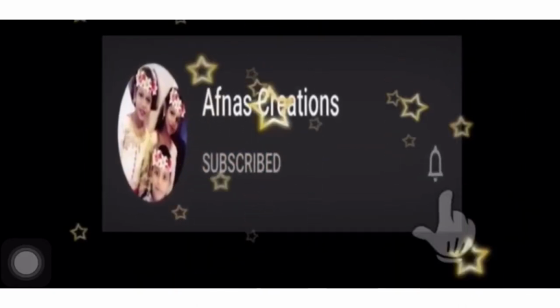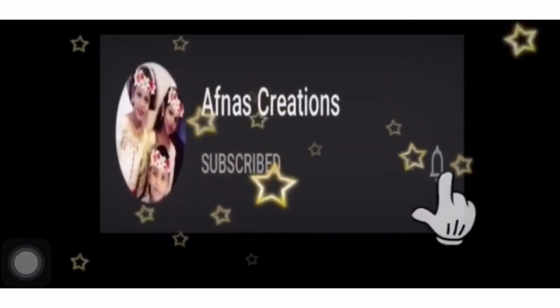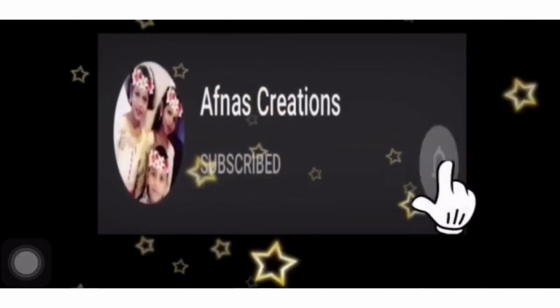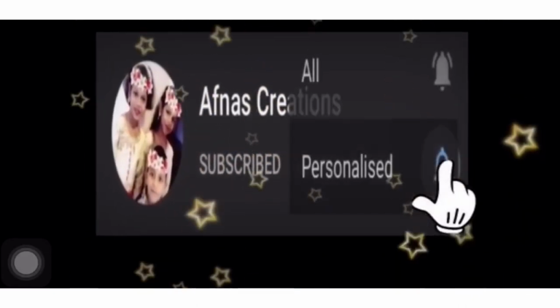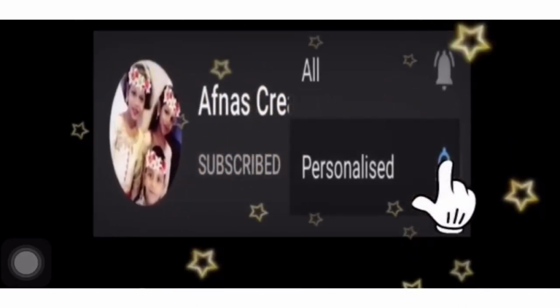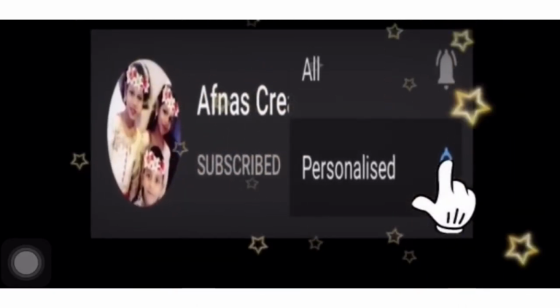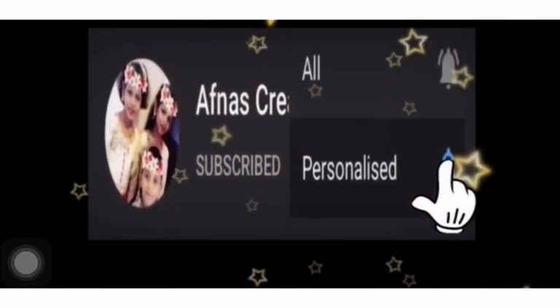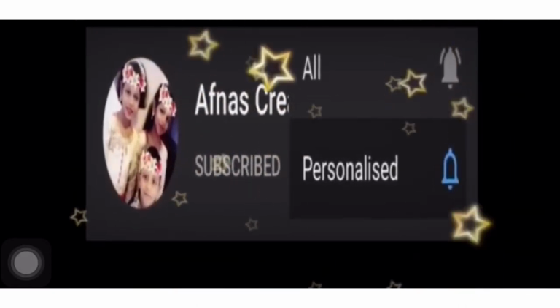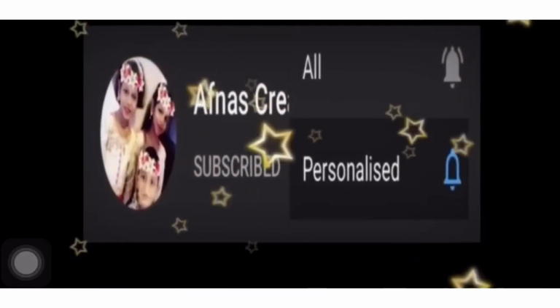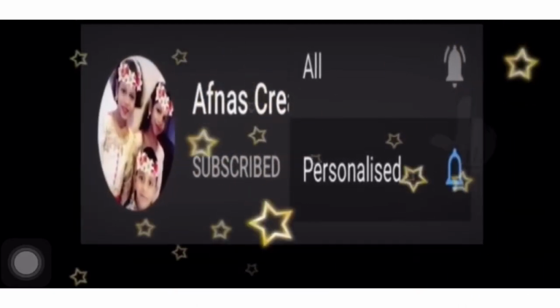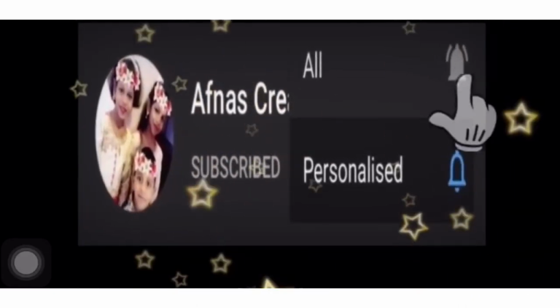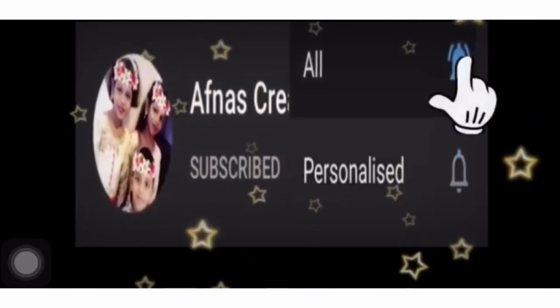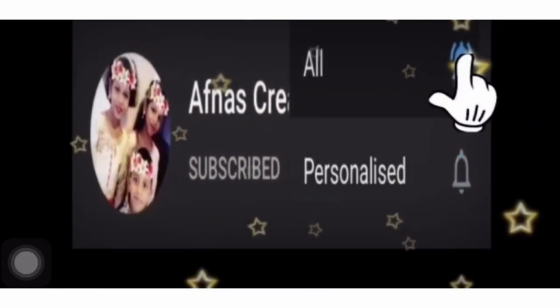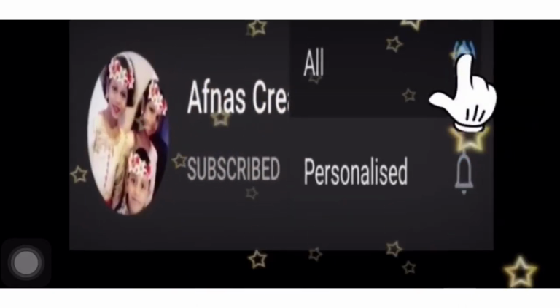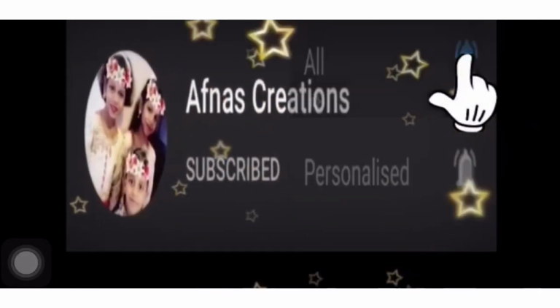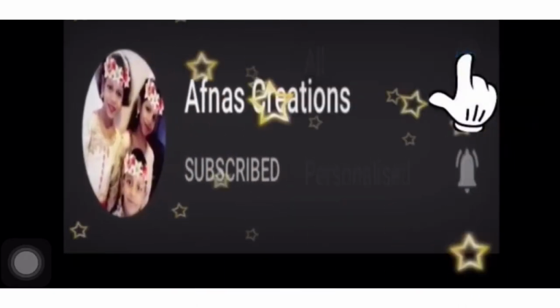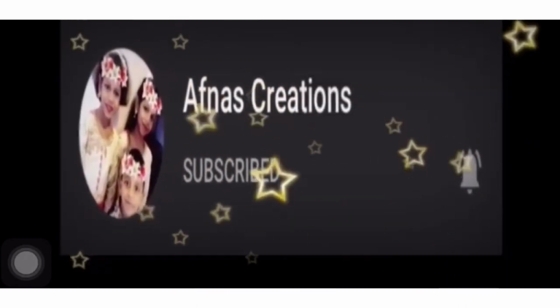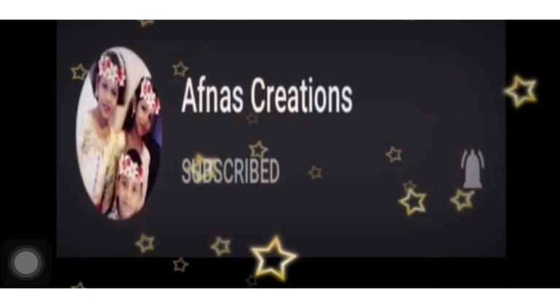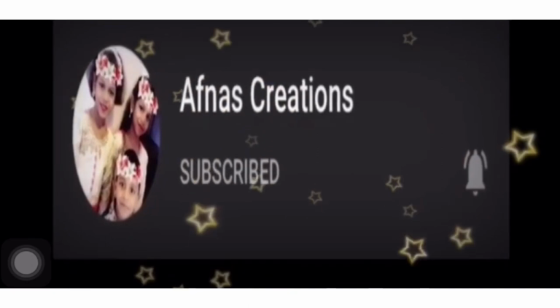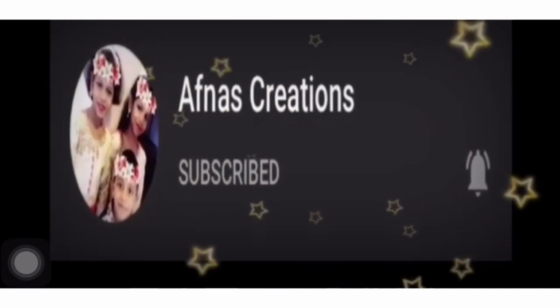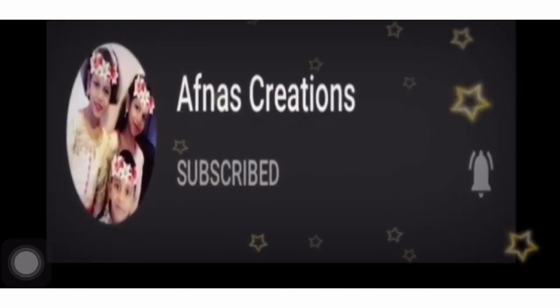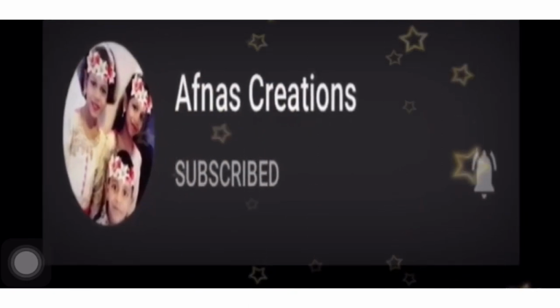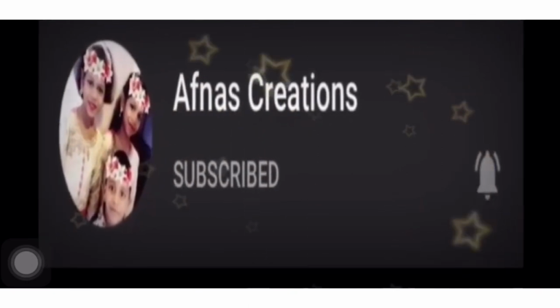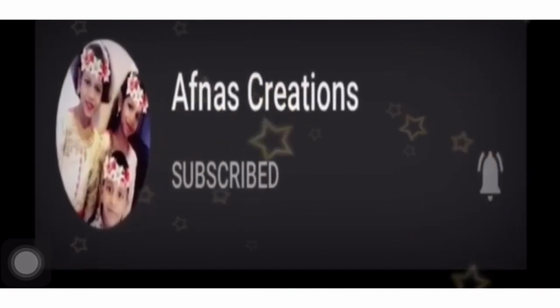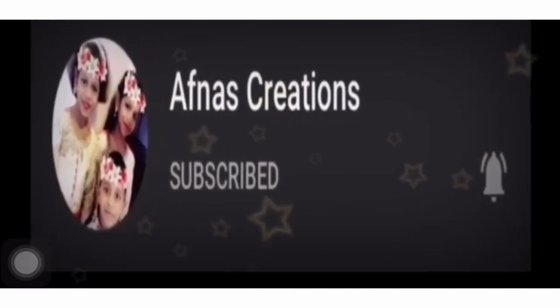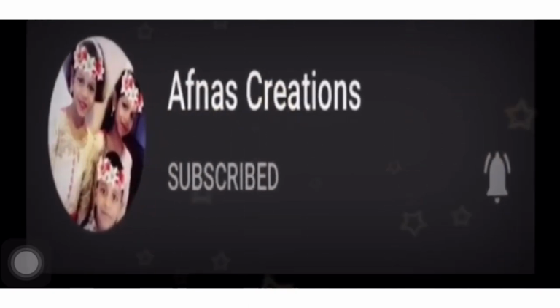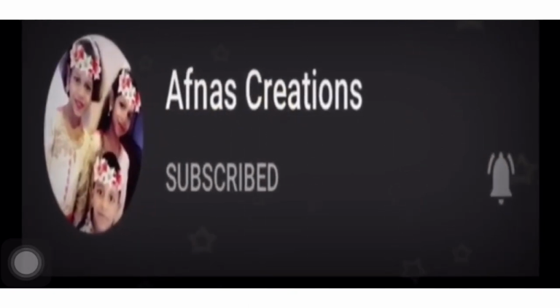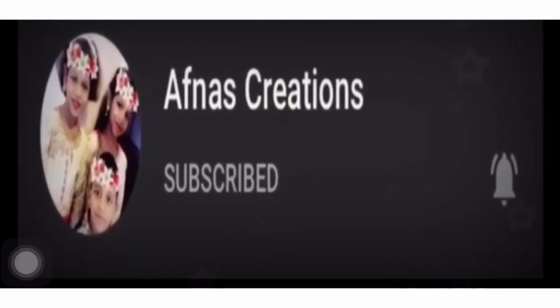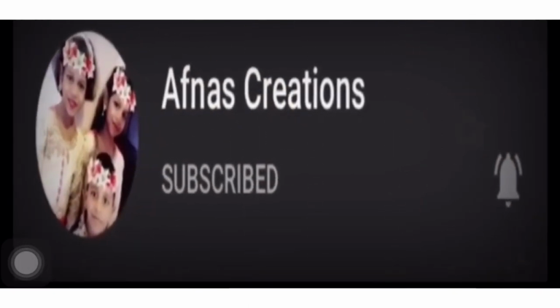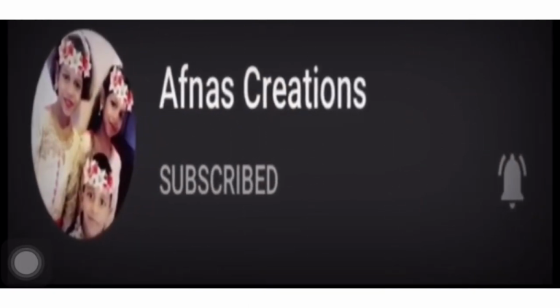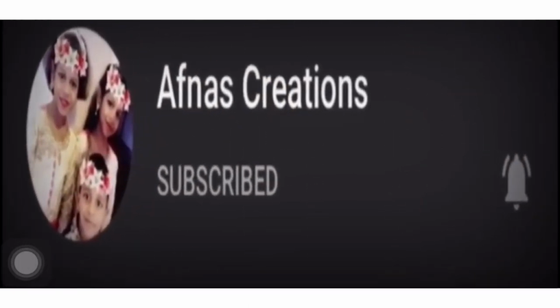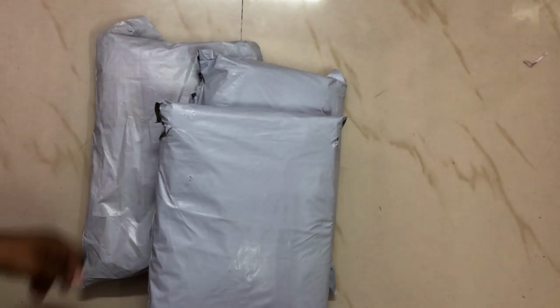If you are watching this video, subscribe and click the bell icon. Let's go to this video.